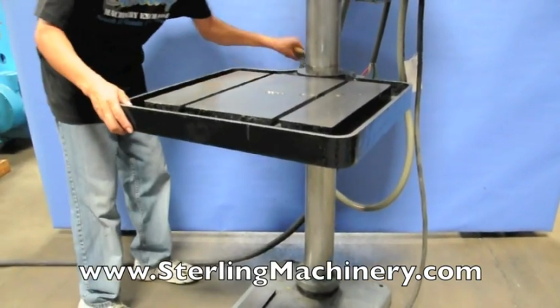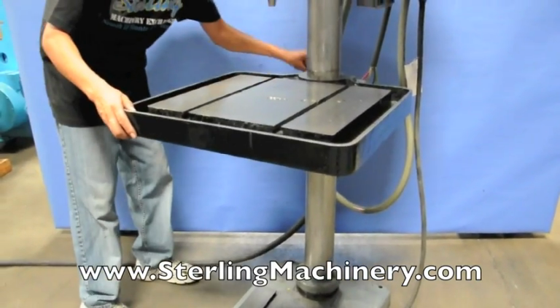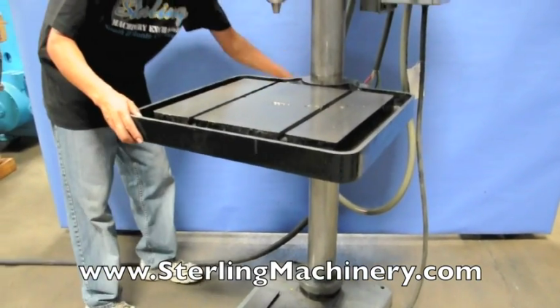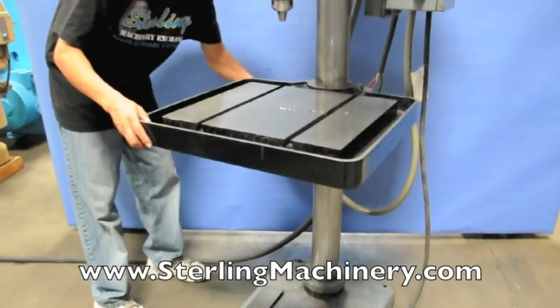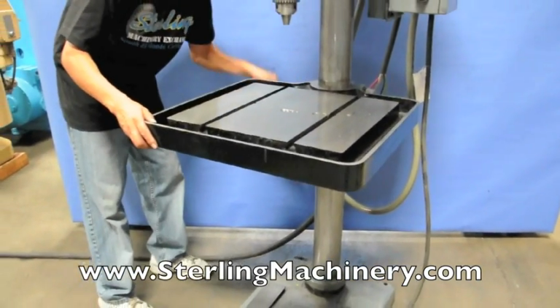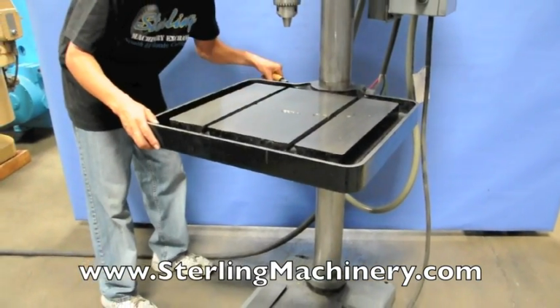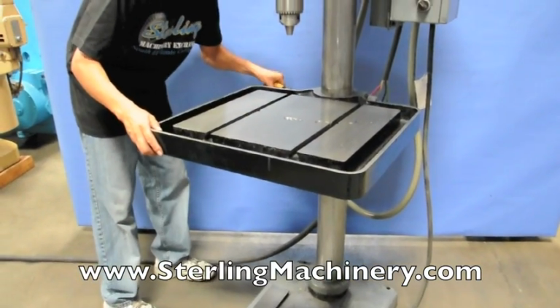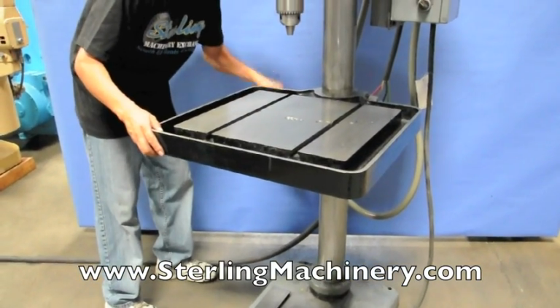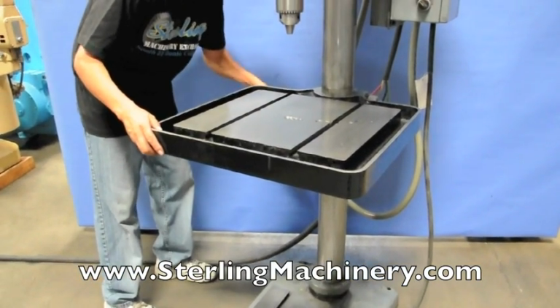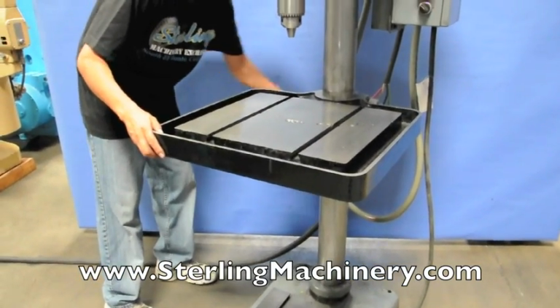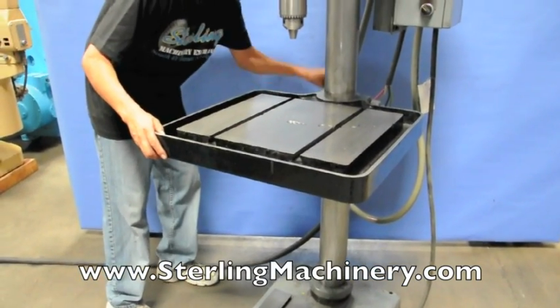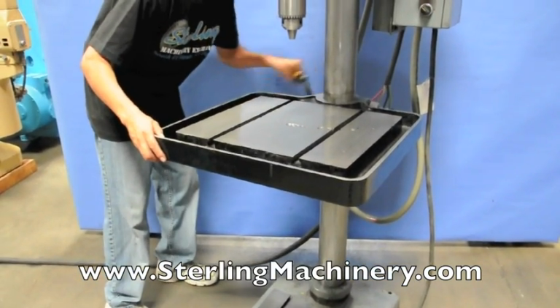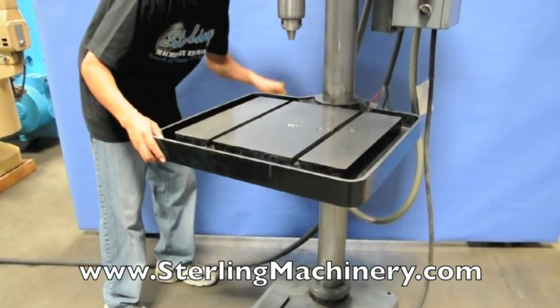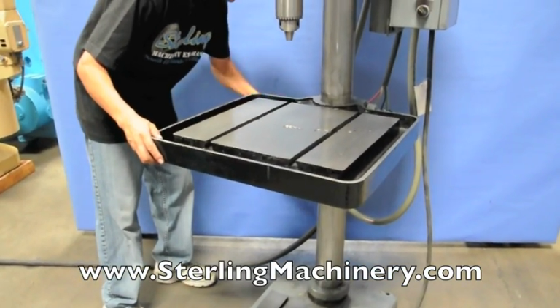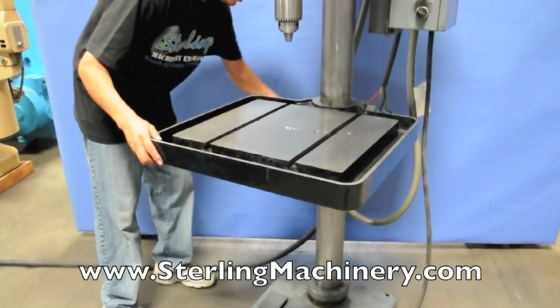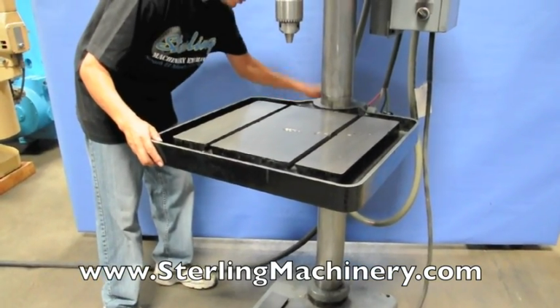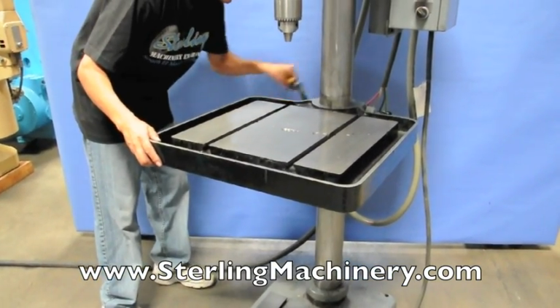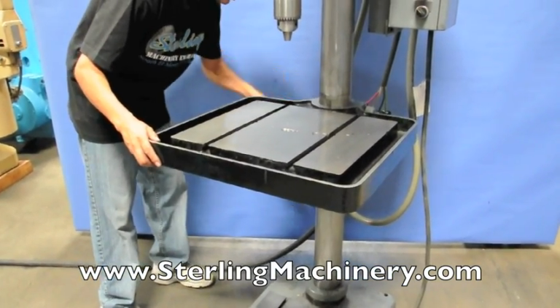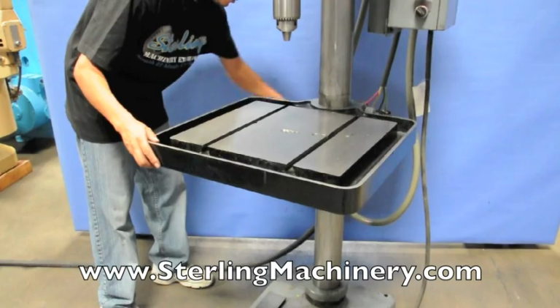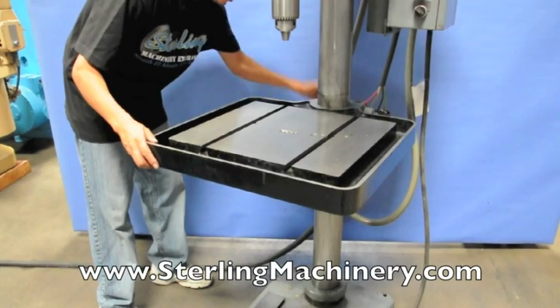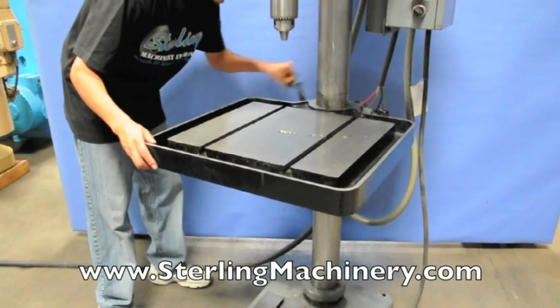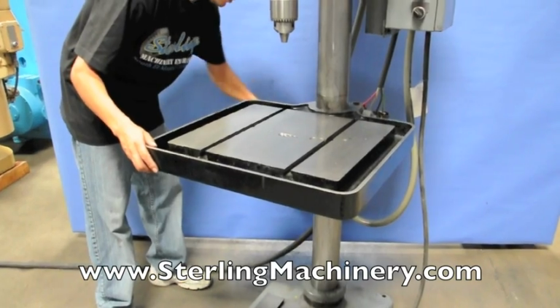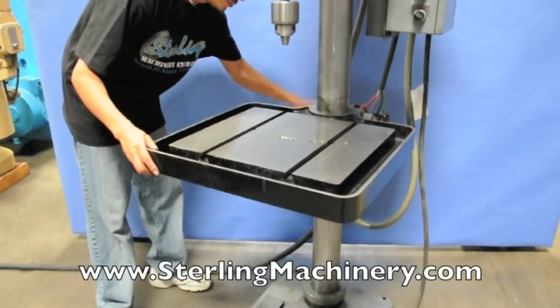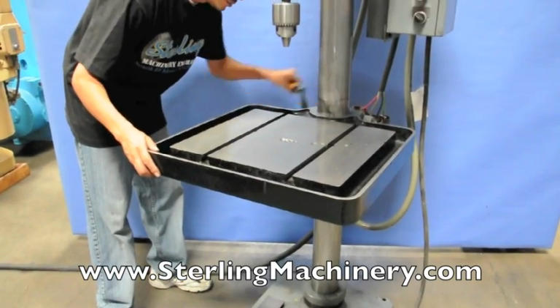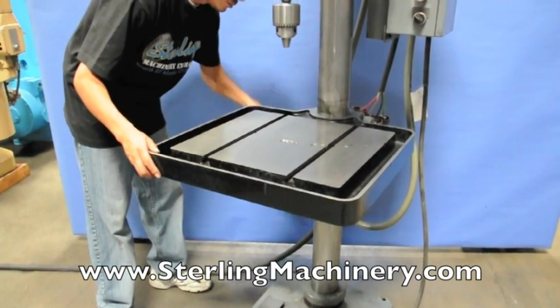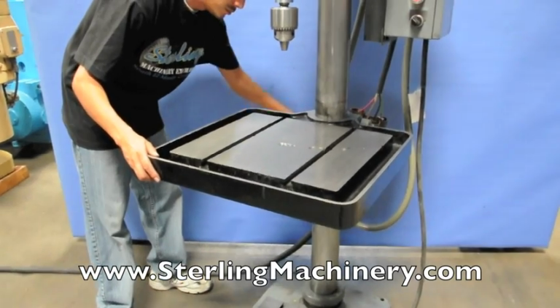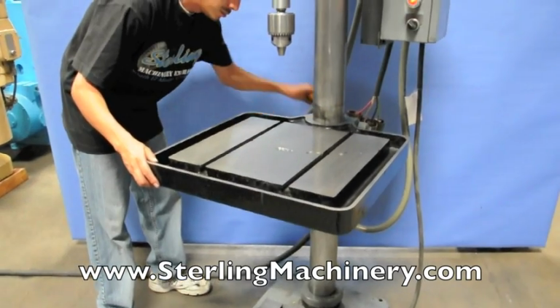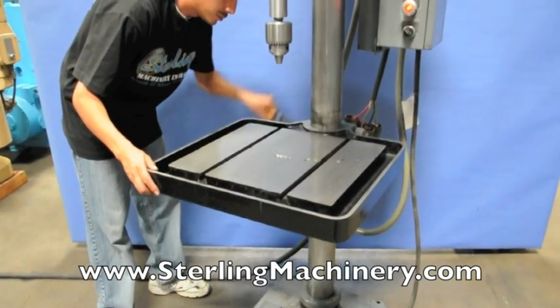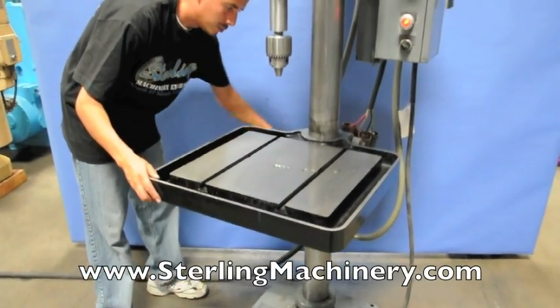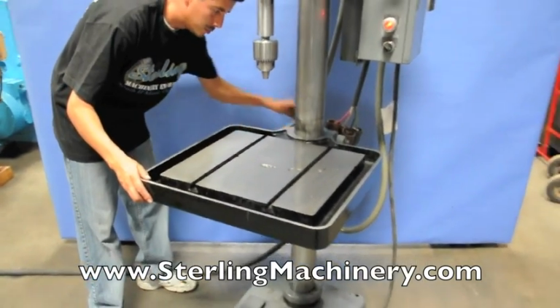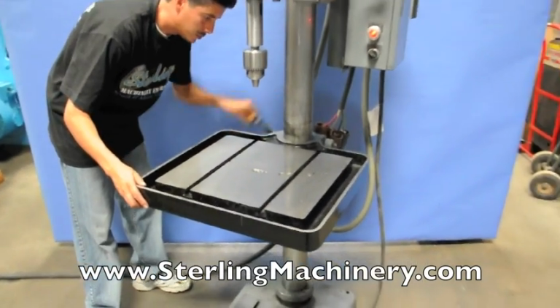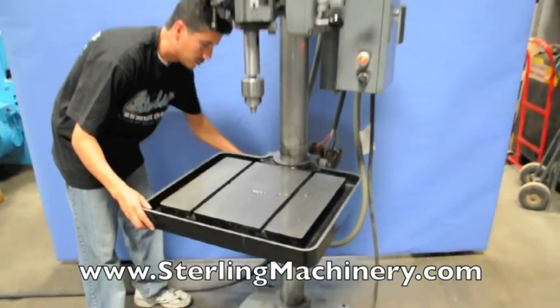As you can see, it's very easy to raise and lower the table — just loosen the lock and crank the handle.